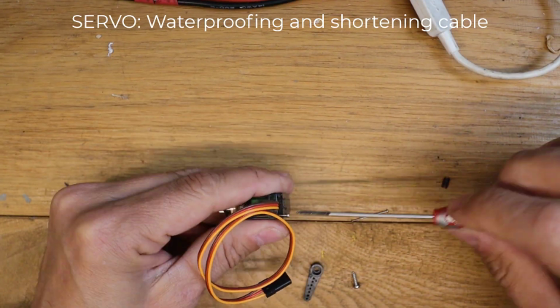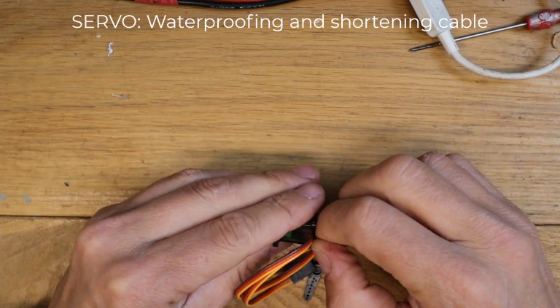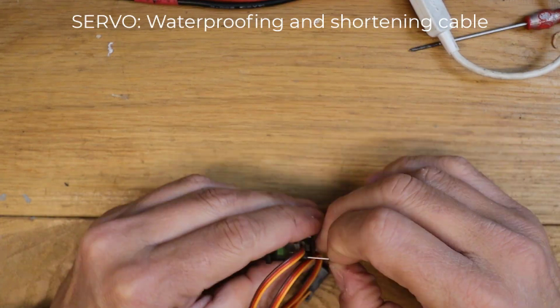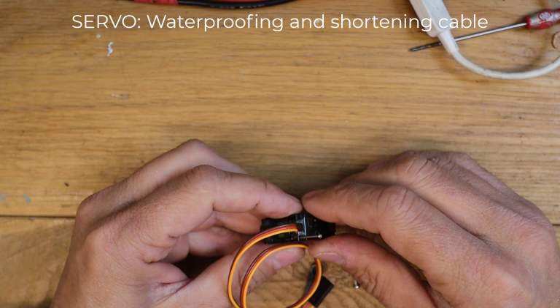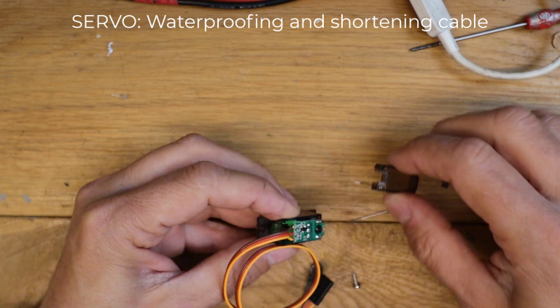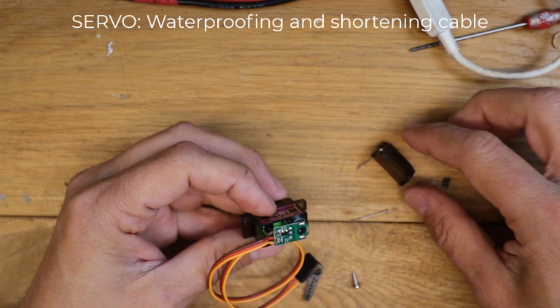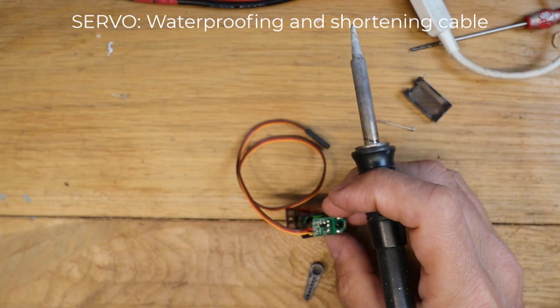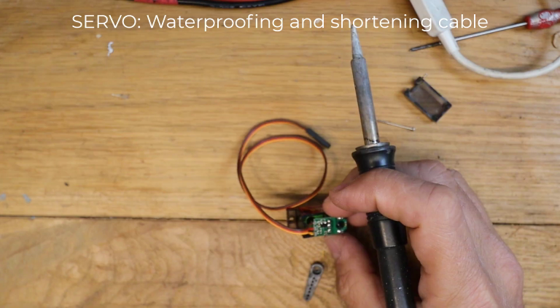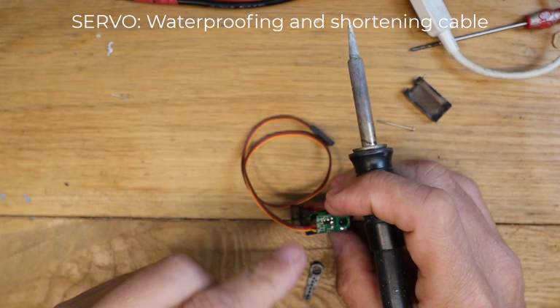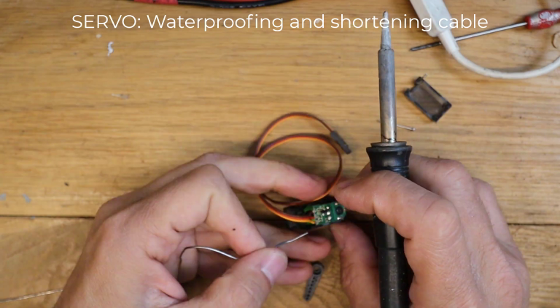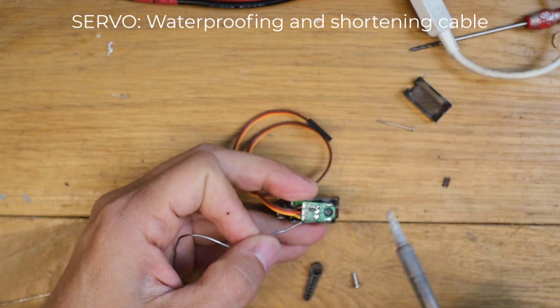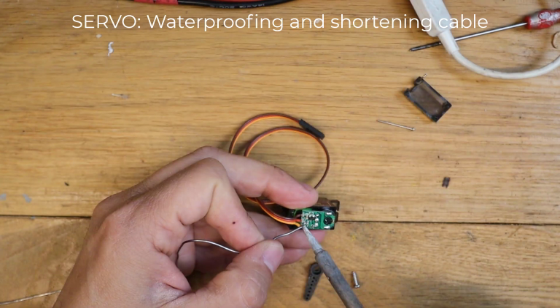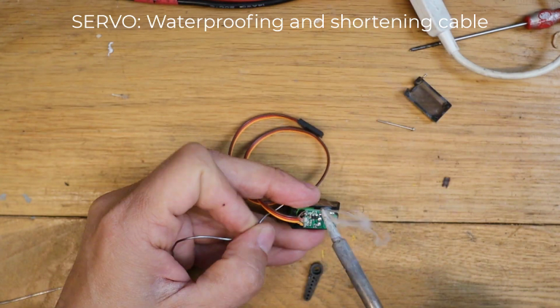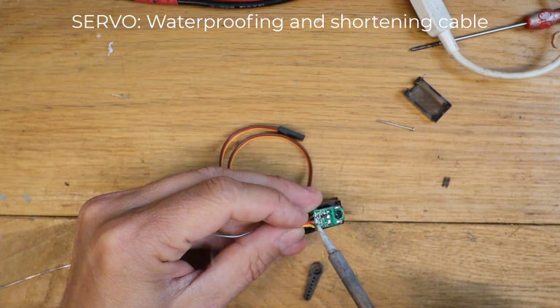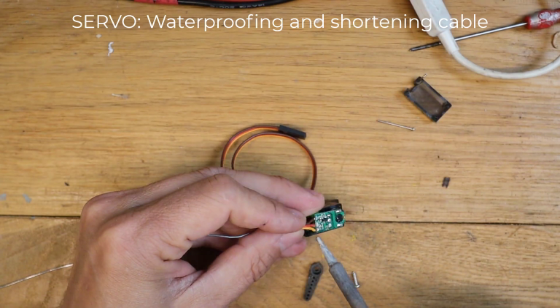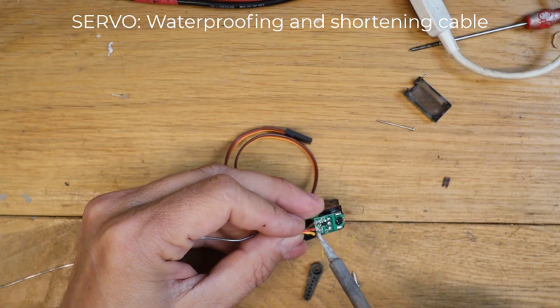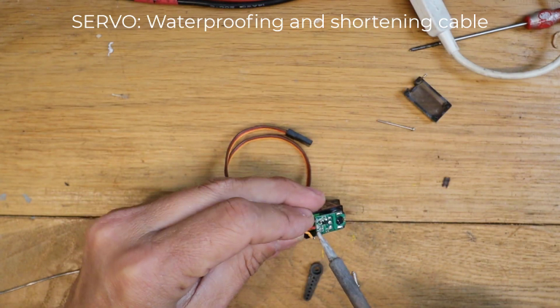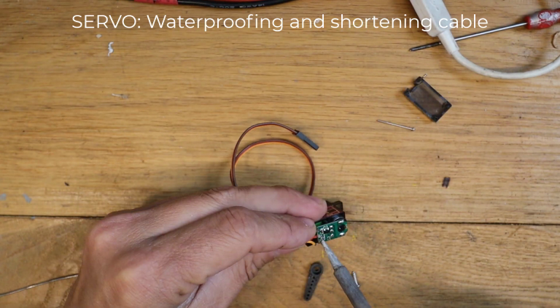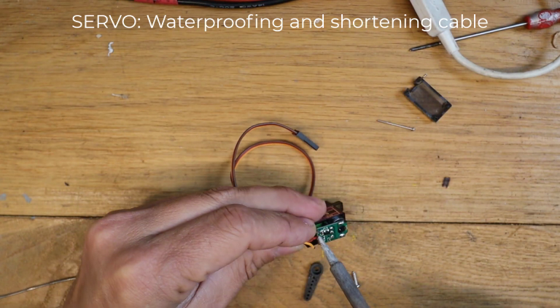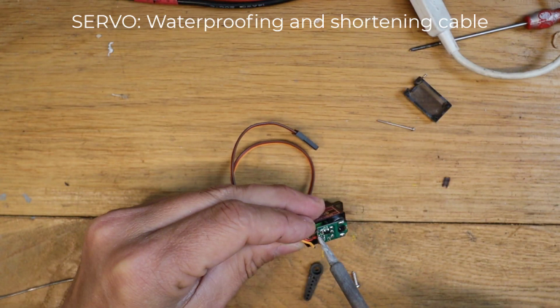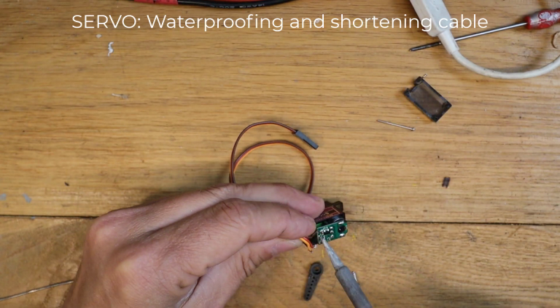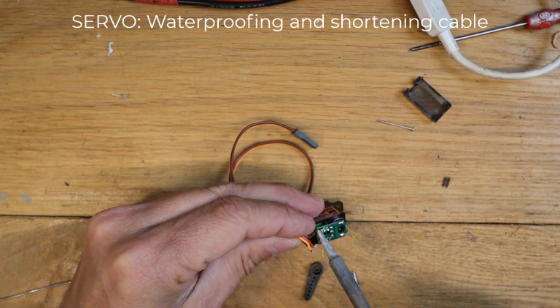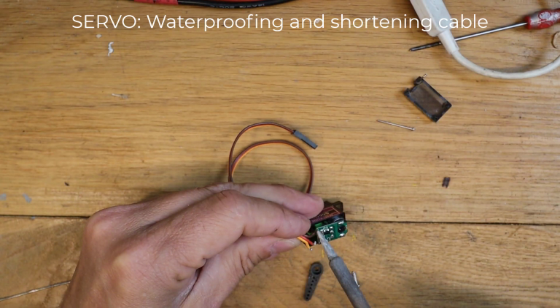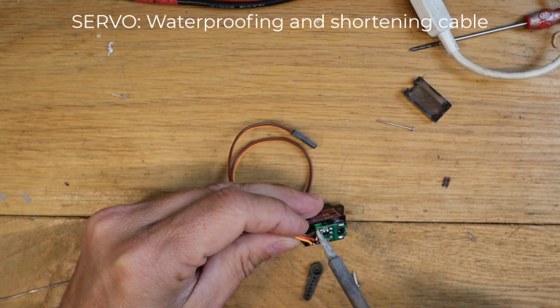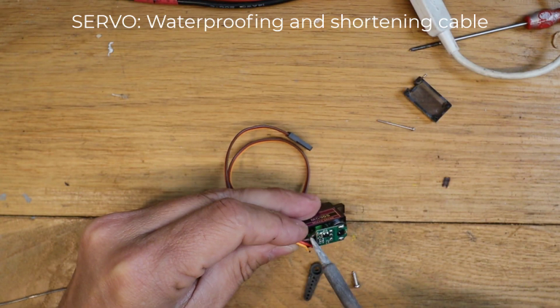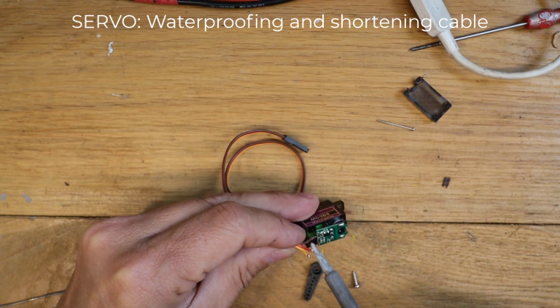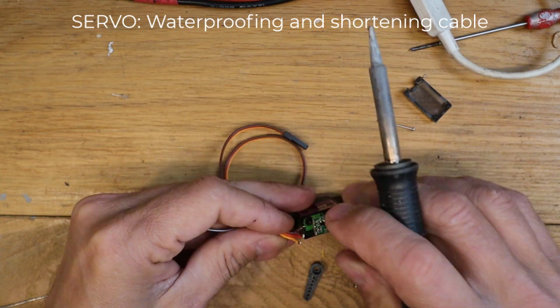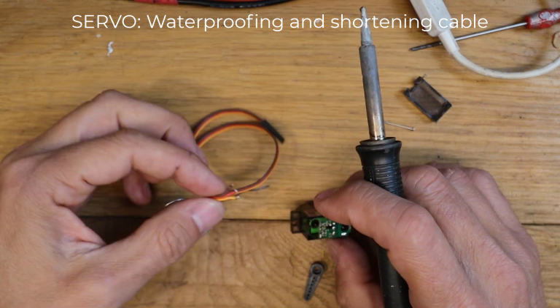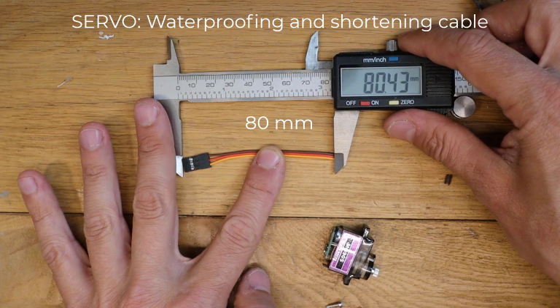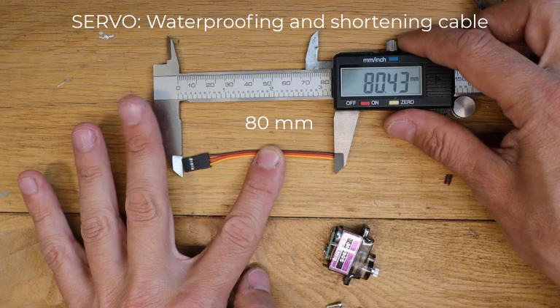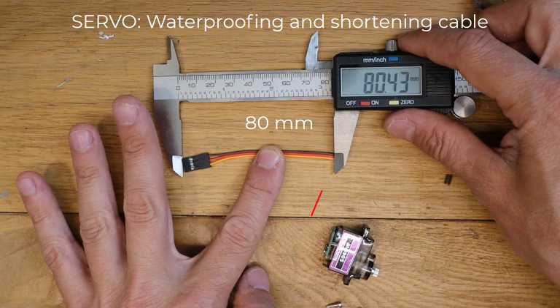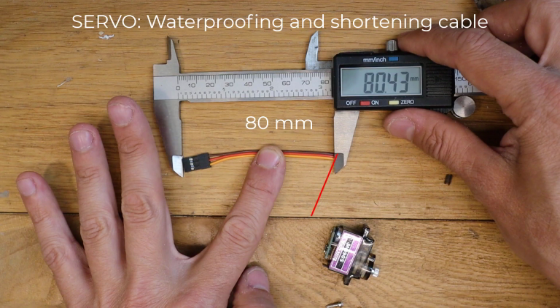We need to remove the servo cable and shorten it, otherwise it will not fit inside the small motor hood.